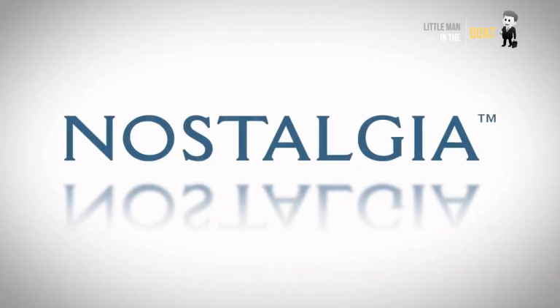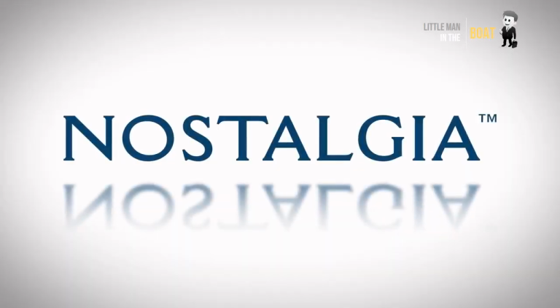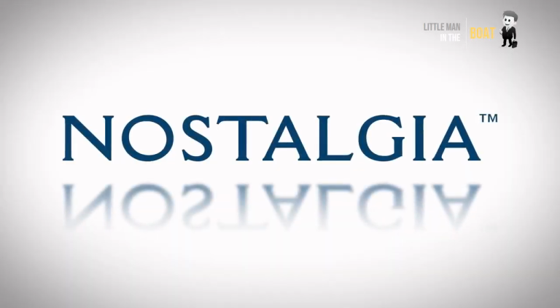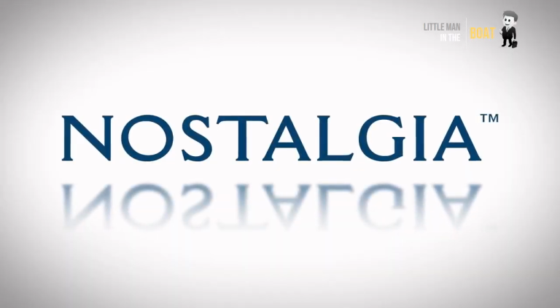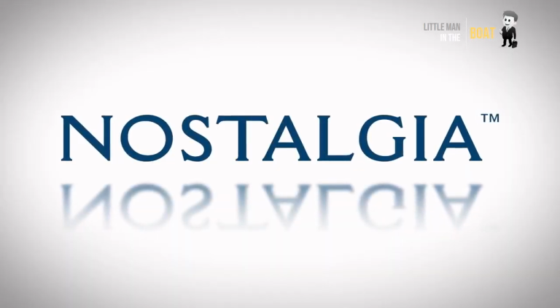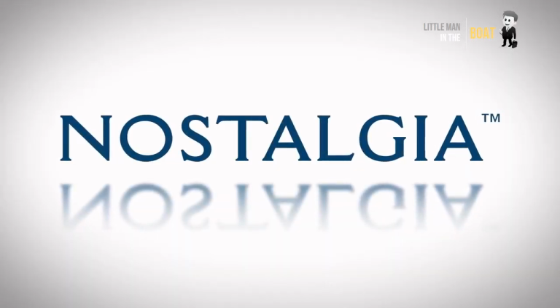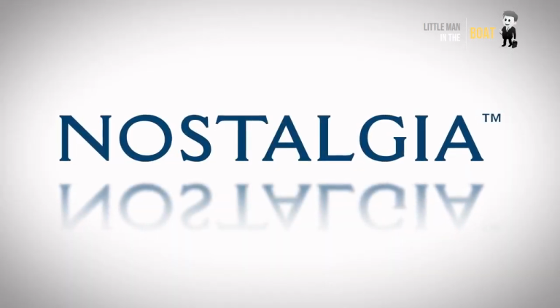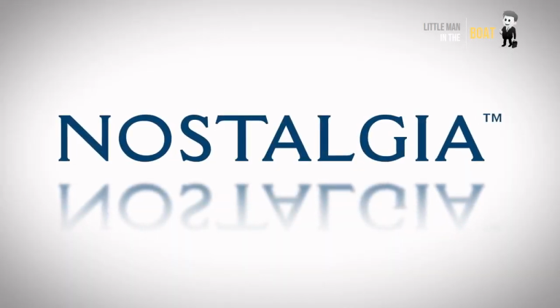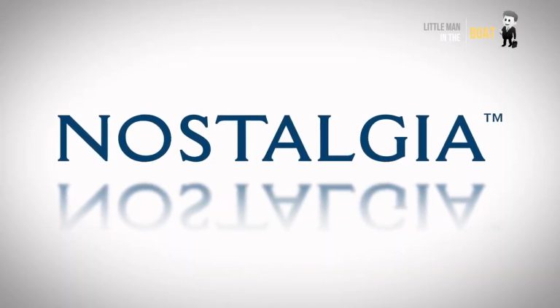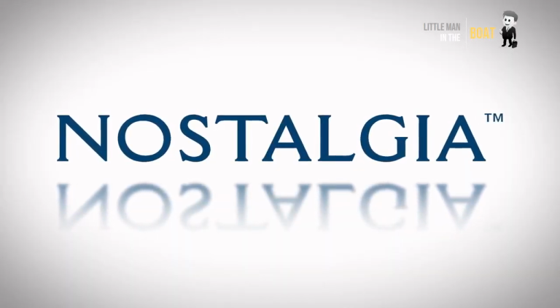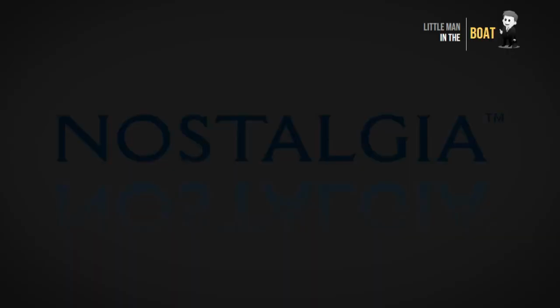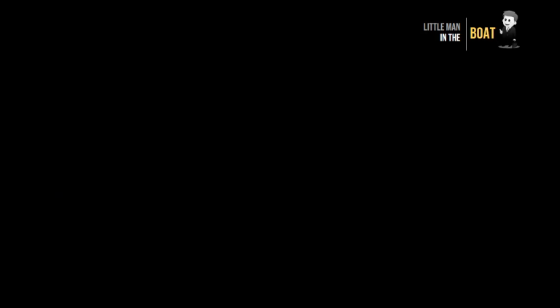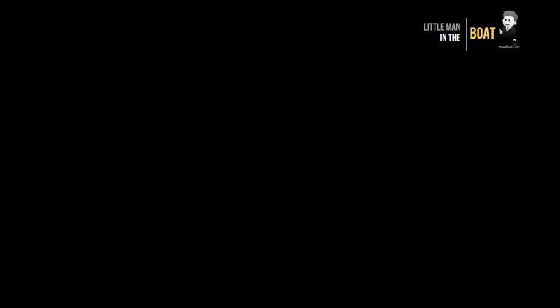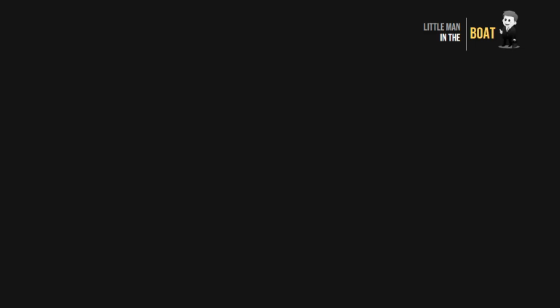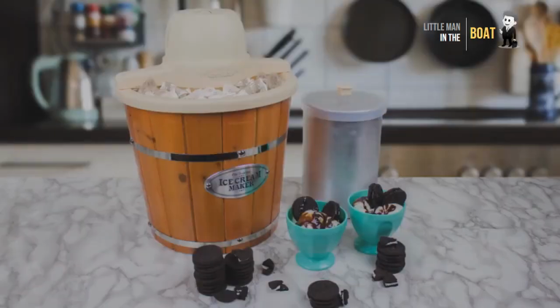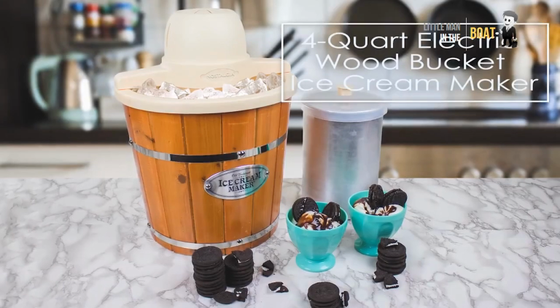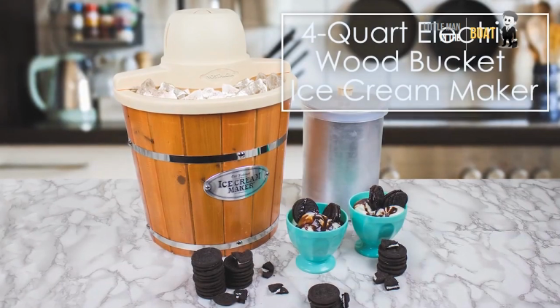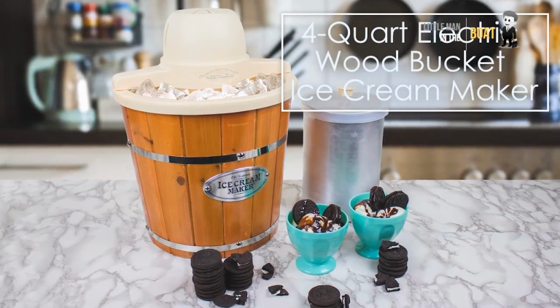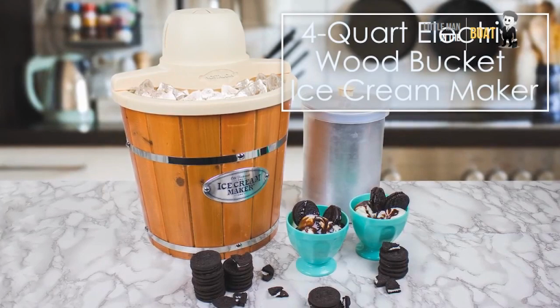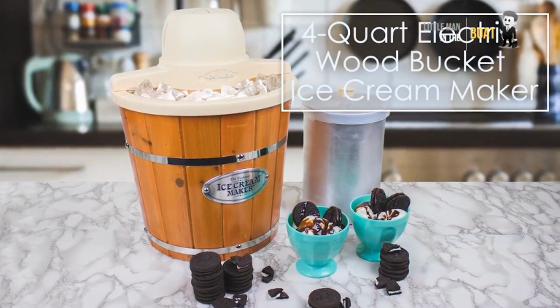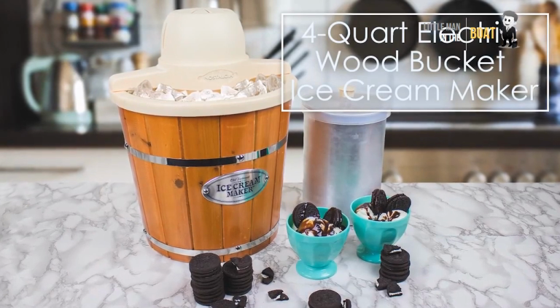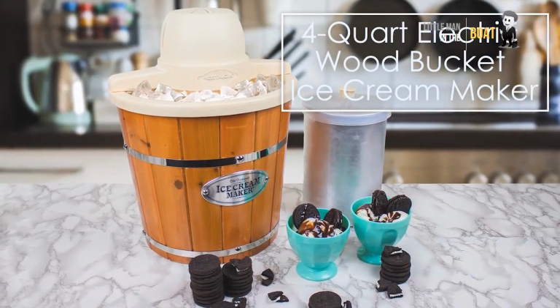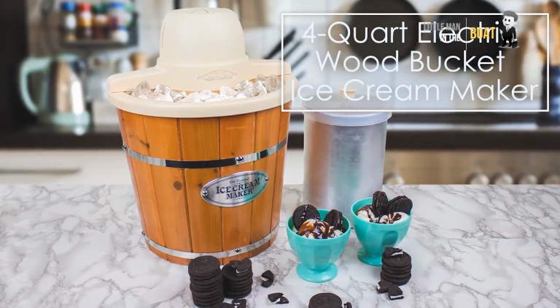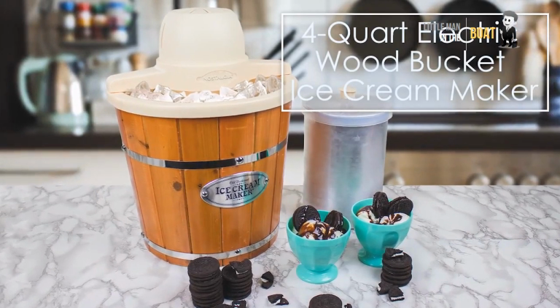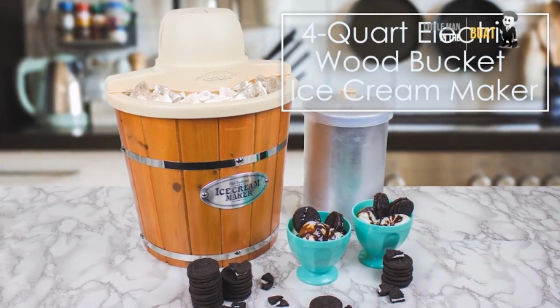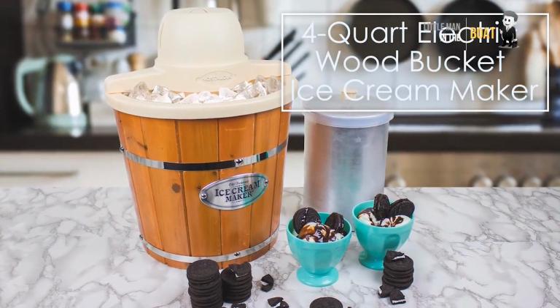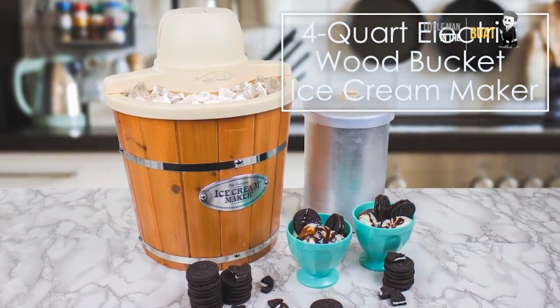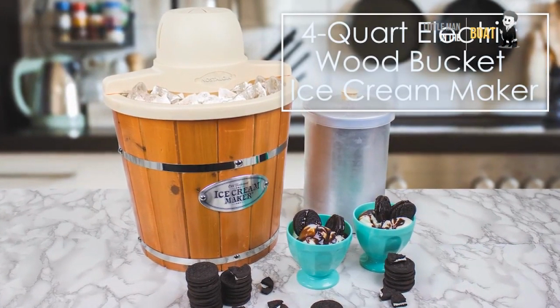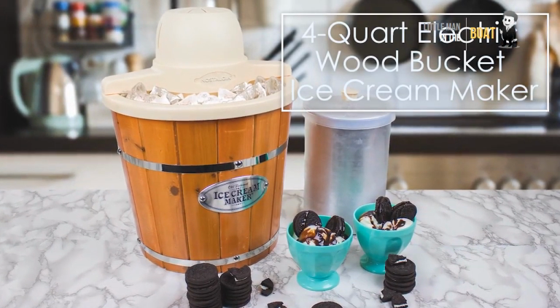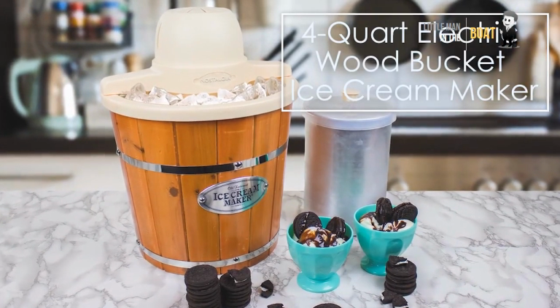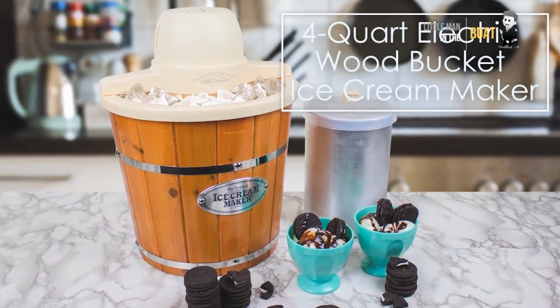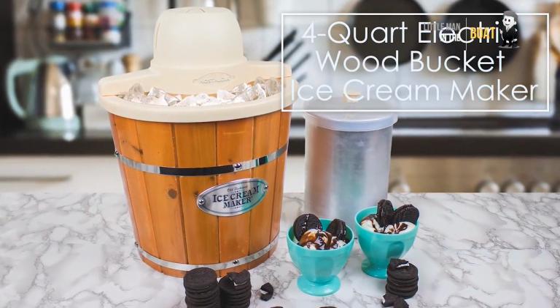Nostalgia Electric Wooden Ice Cream Maker. It provides a homemade ice cream experience.